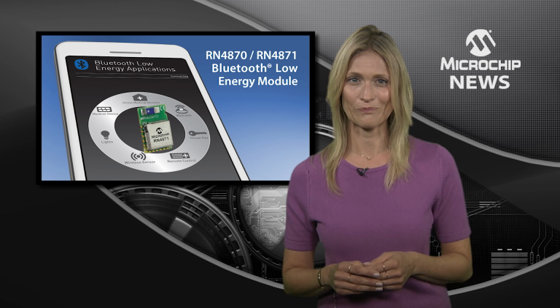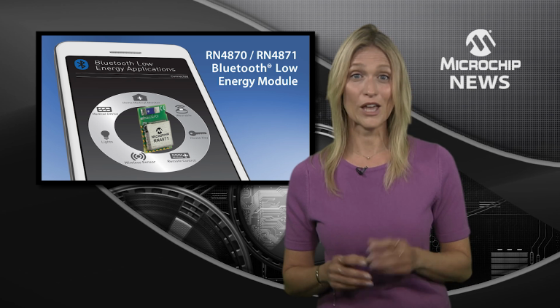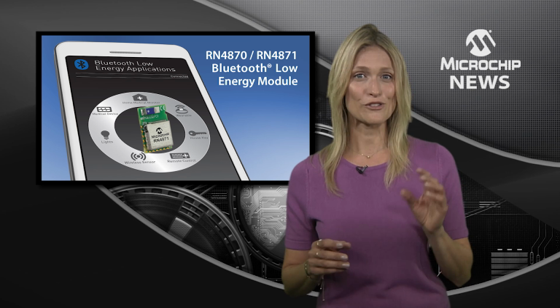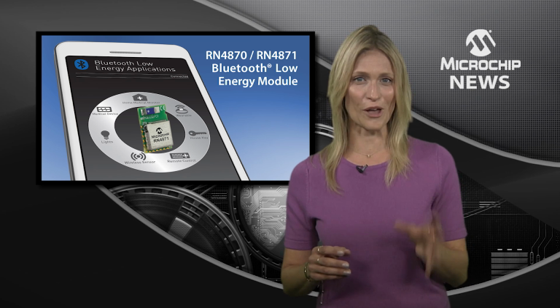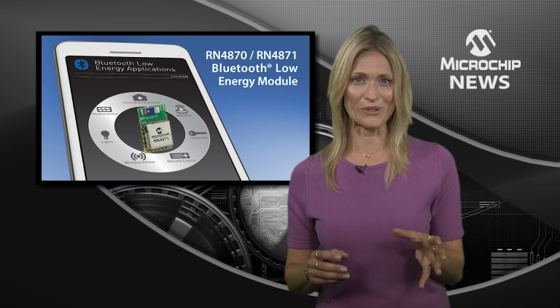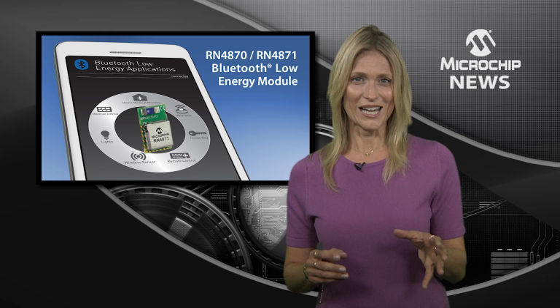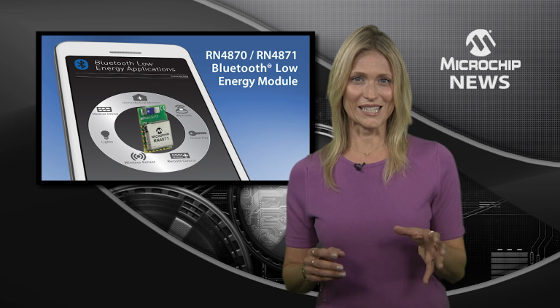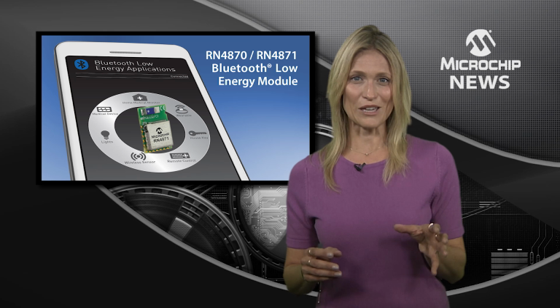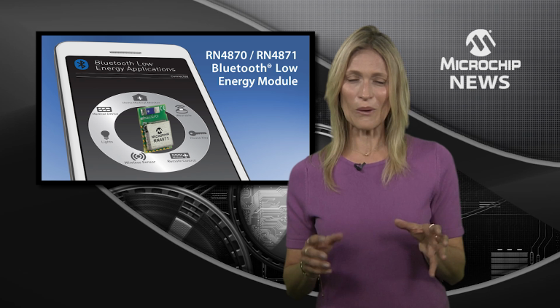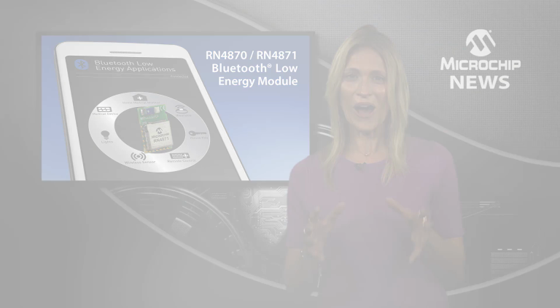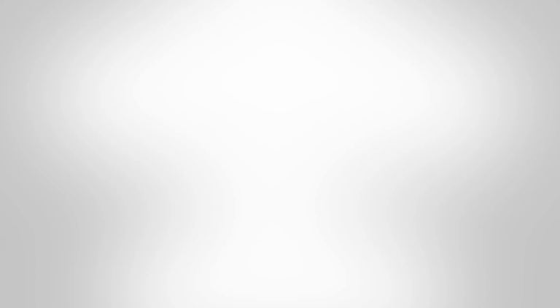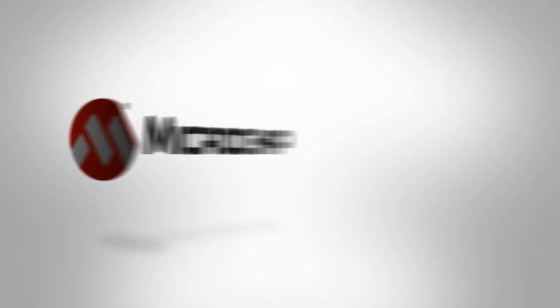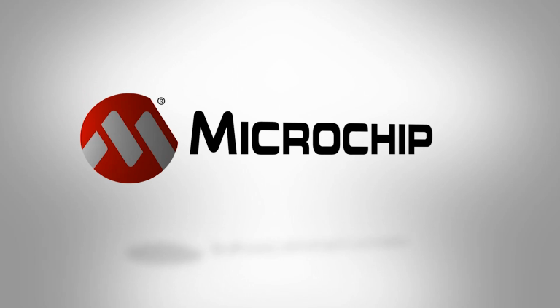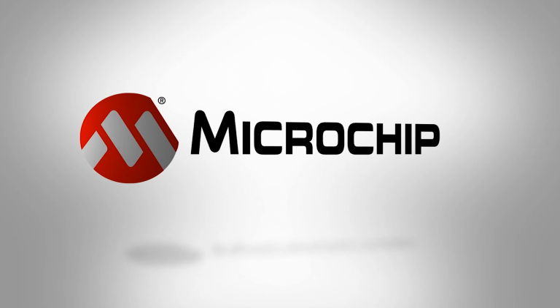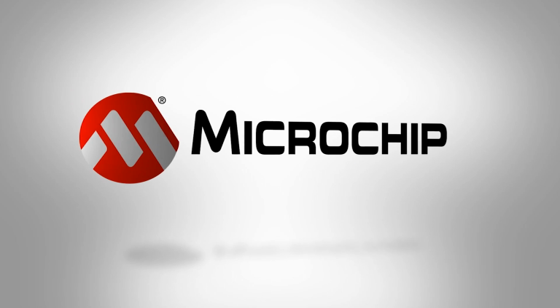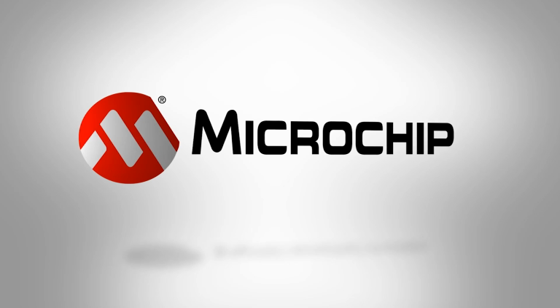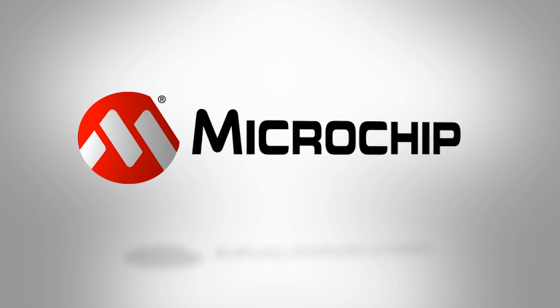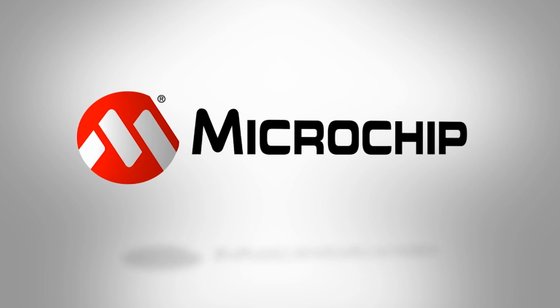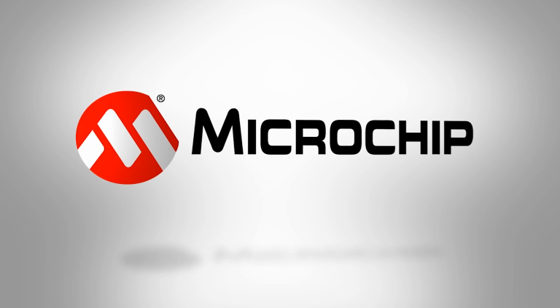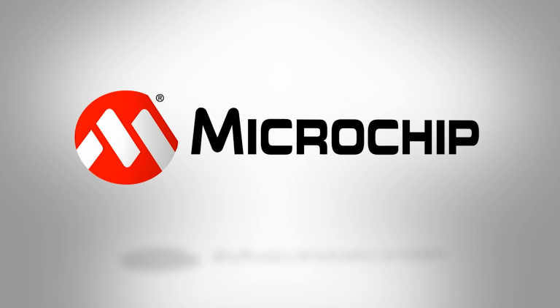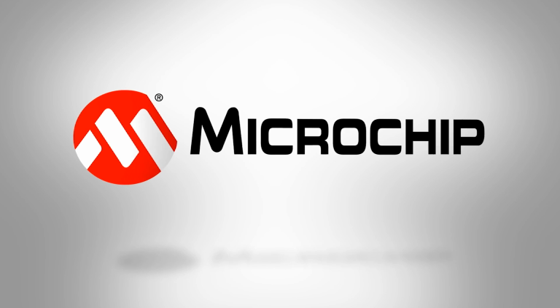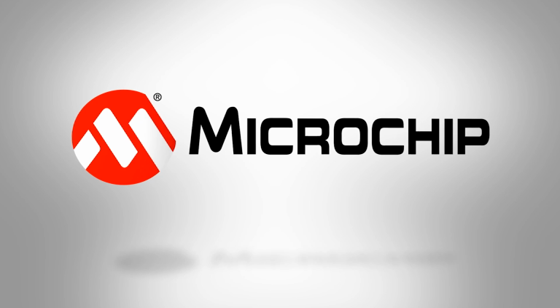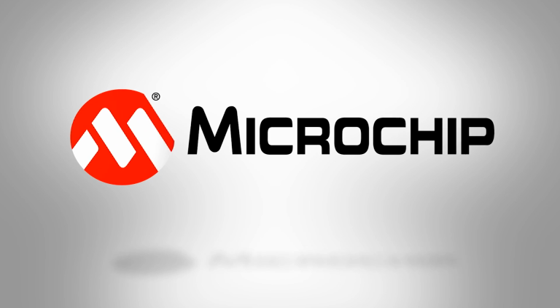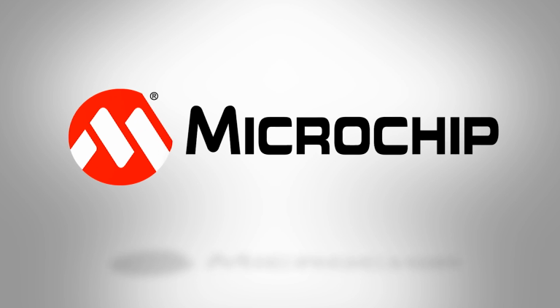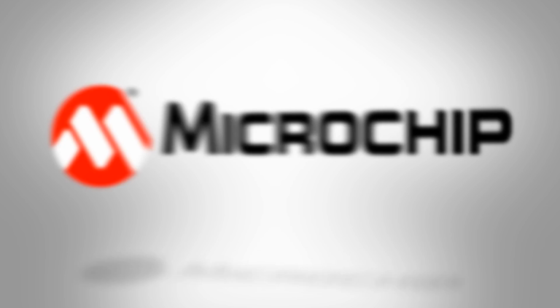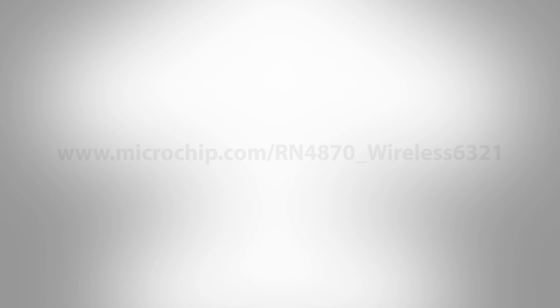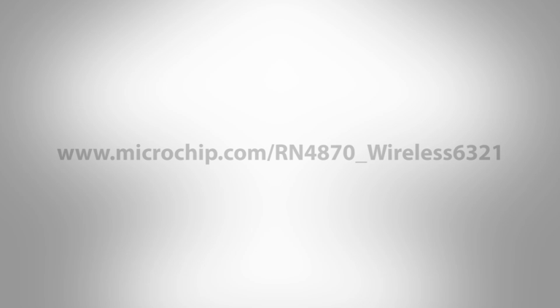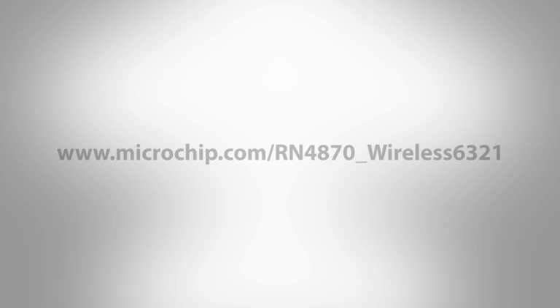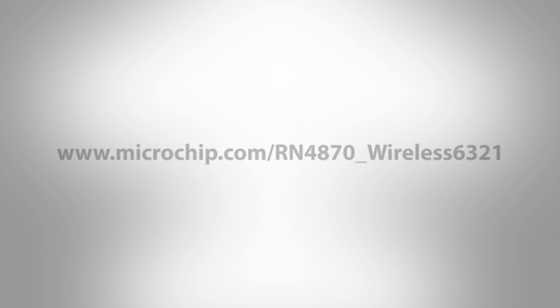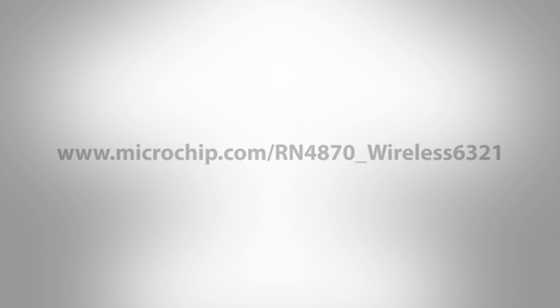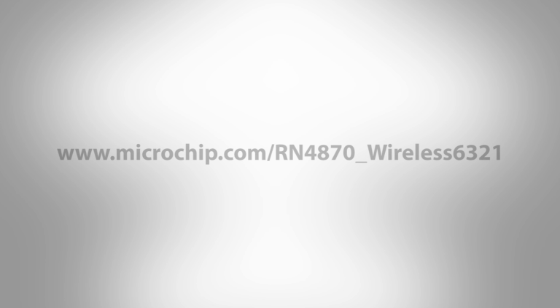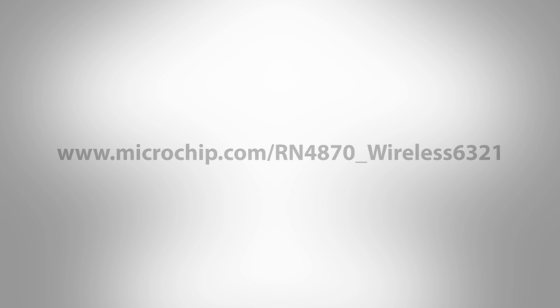To take your IoT design to Bluetooth 4.2, check out the website today.